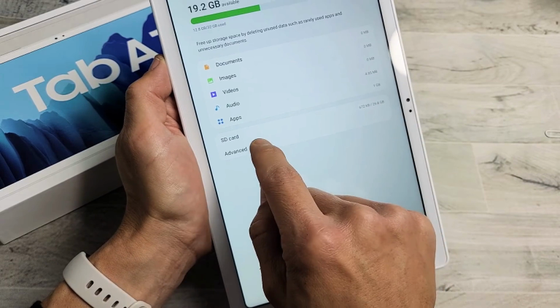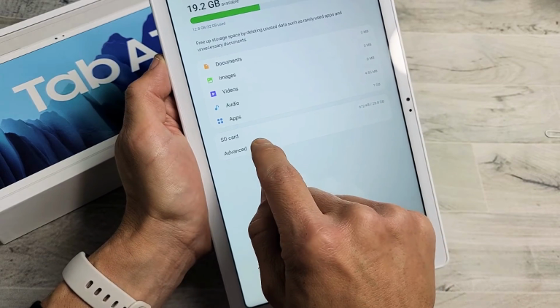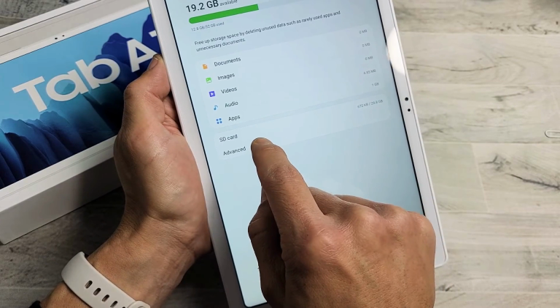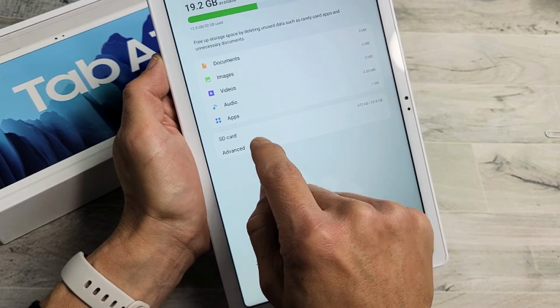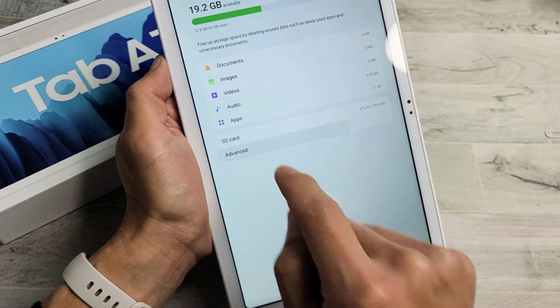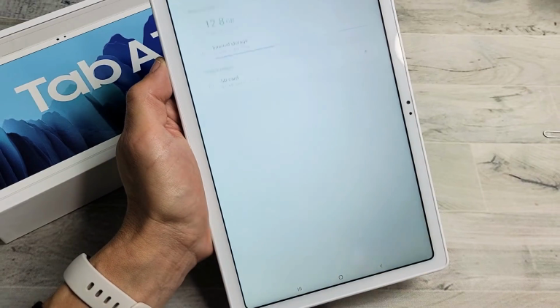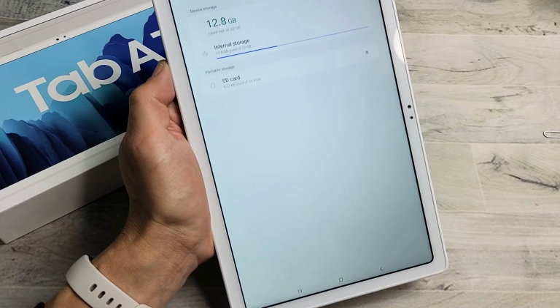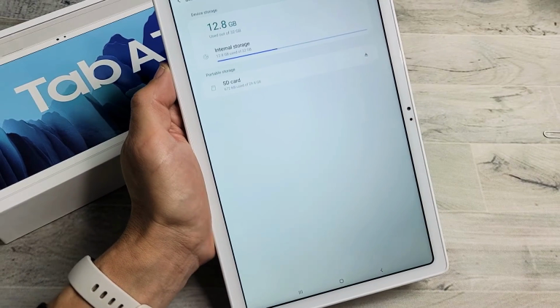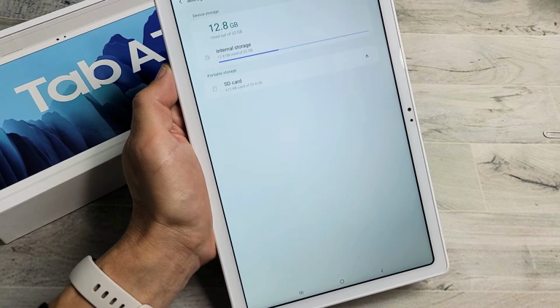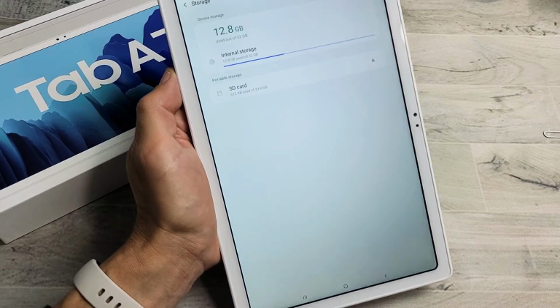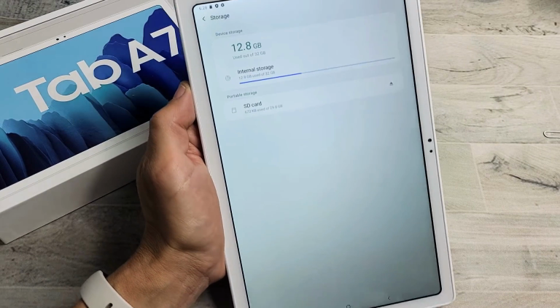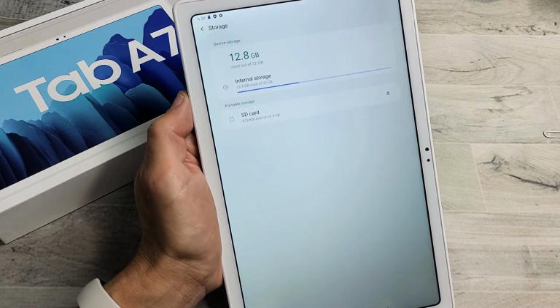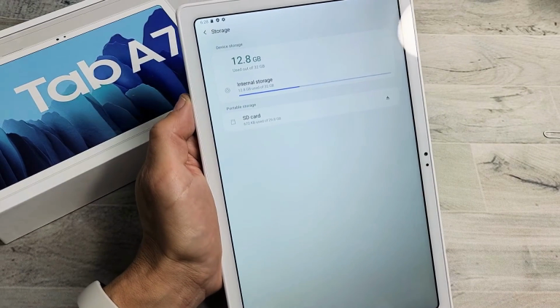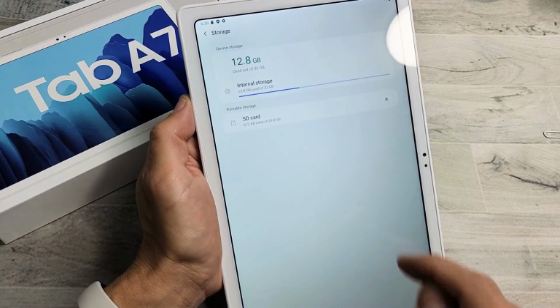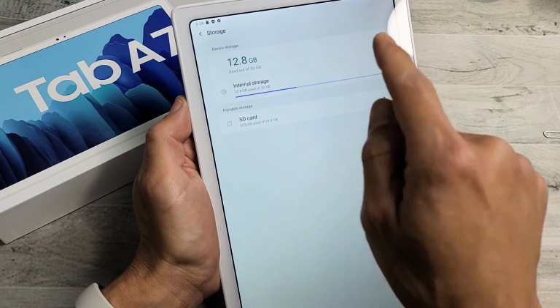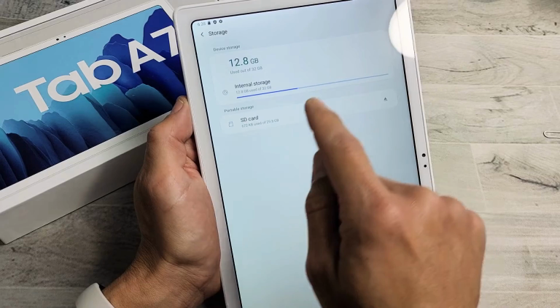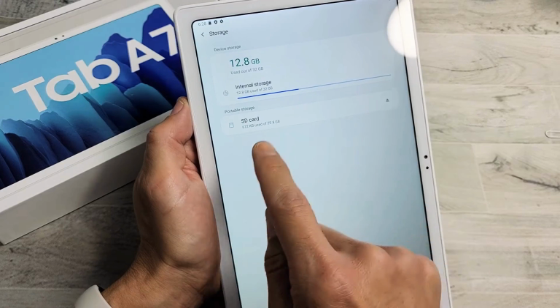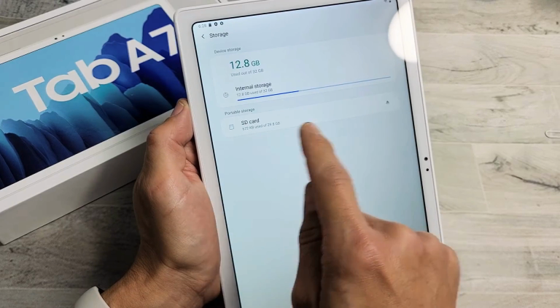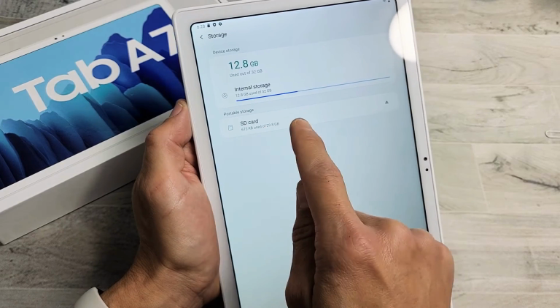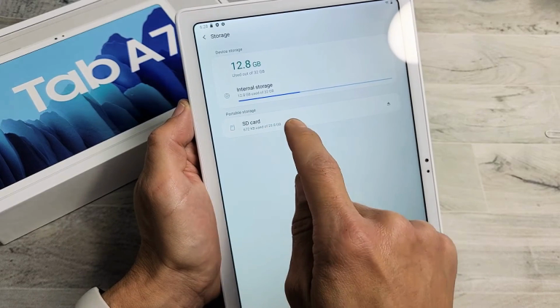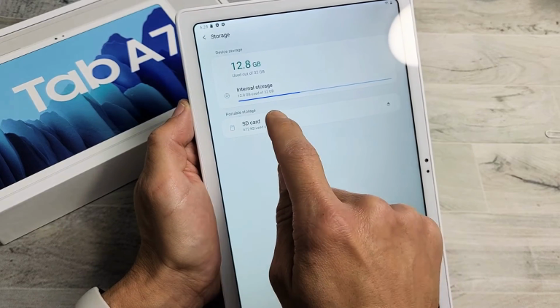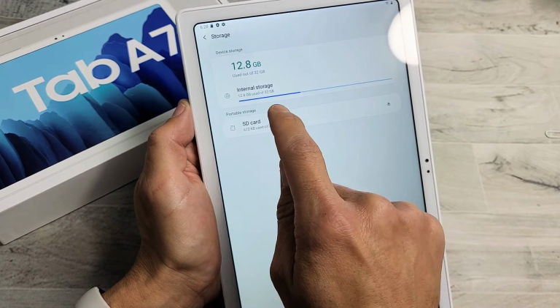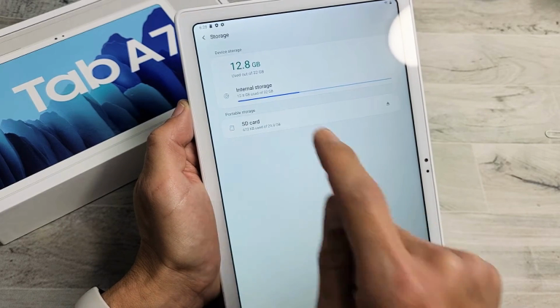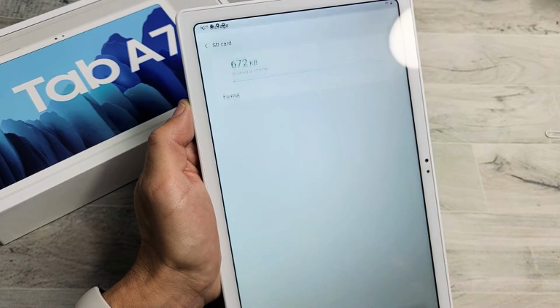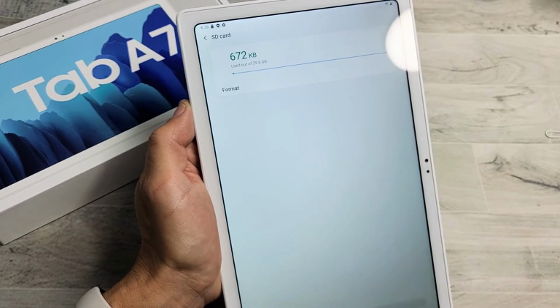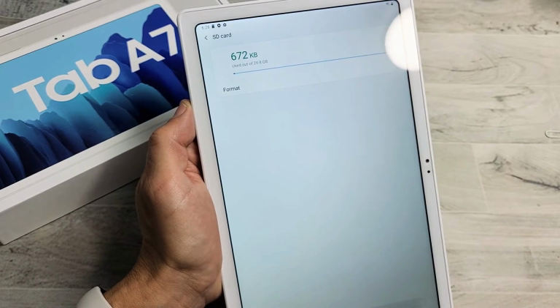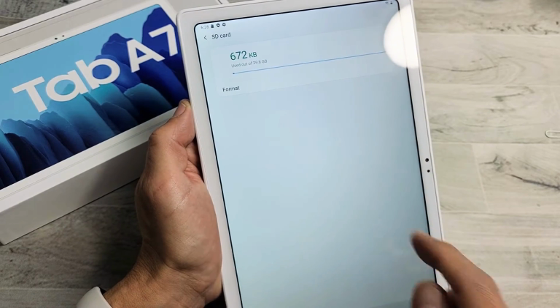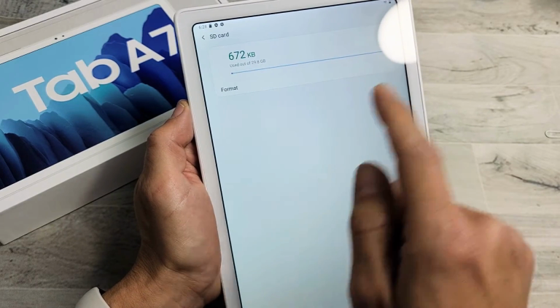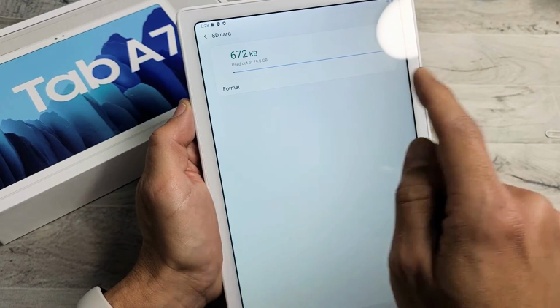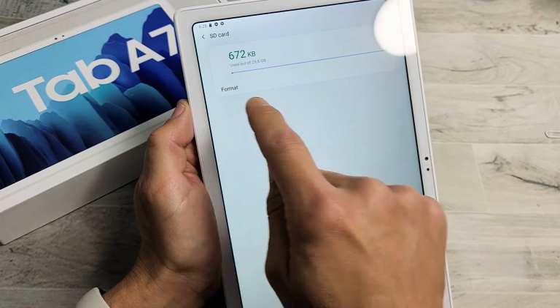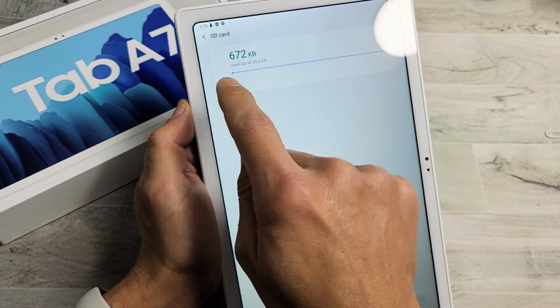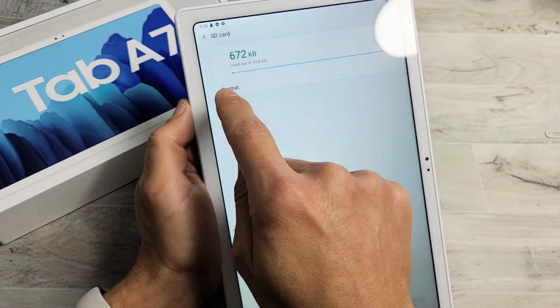Let me go and click on Advanced. And now from here, what we want to do is tap on SD card. And now we can format from right here.